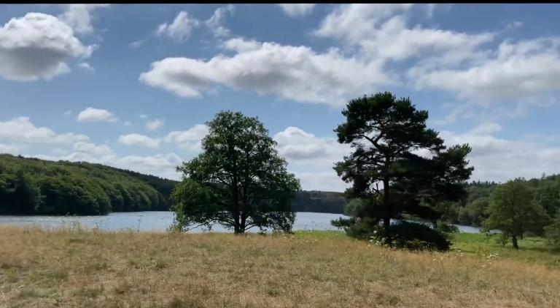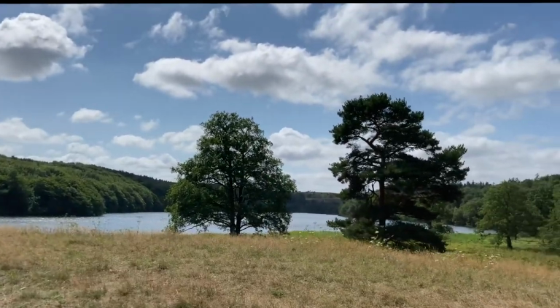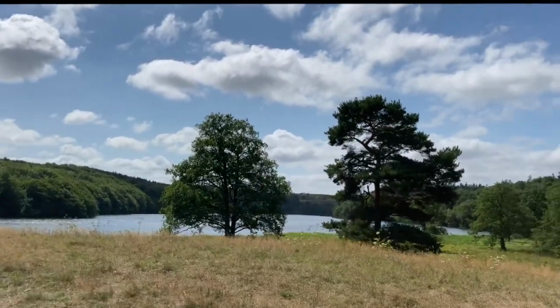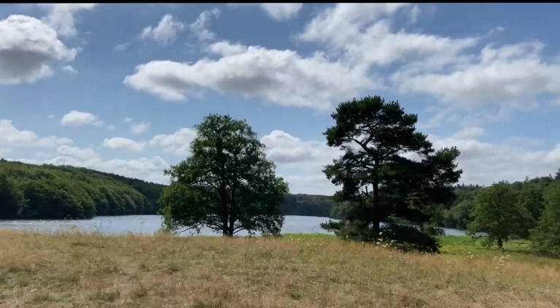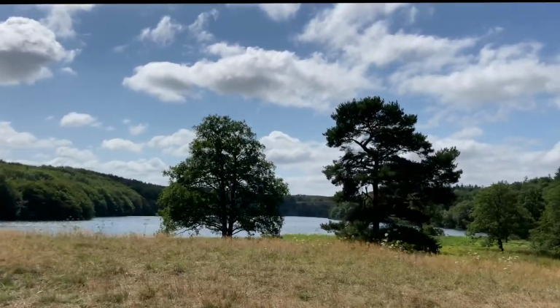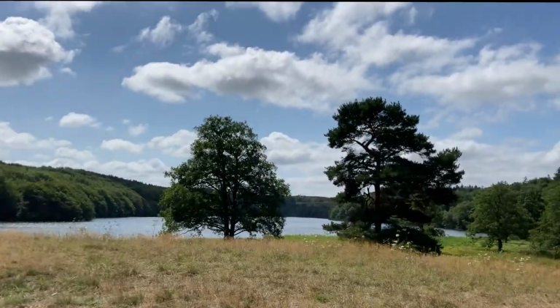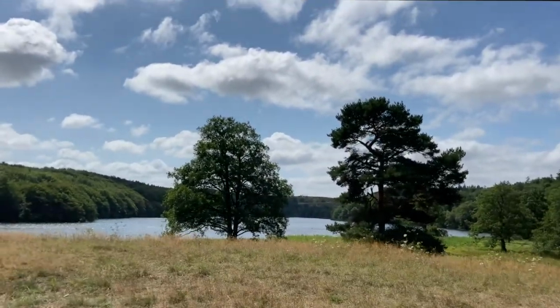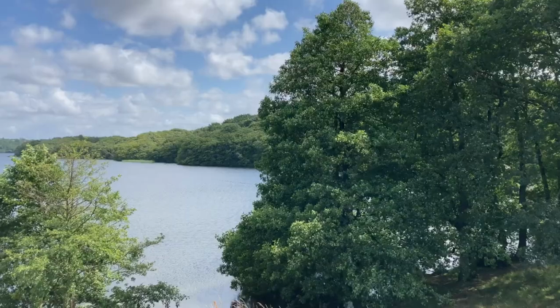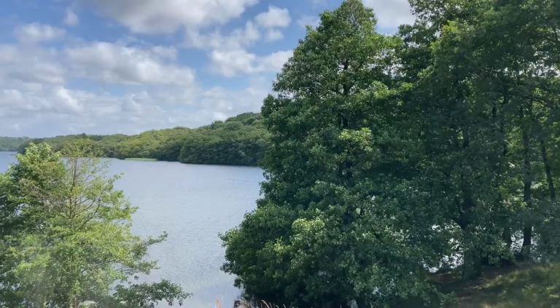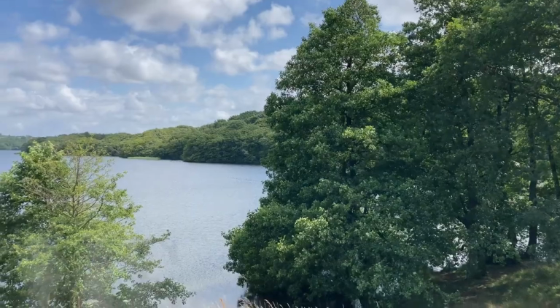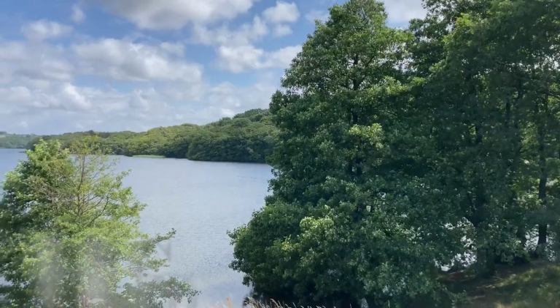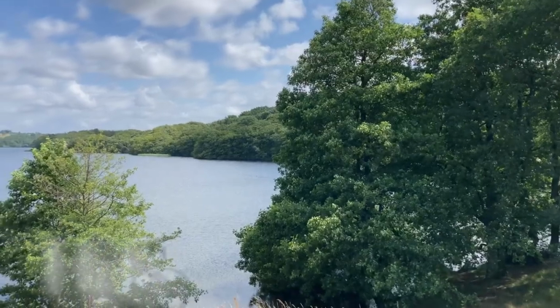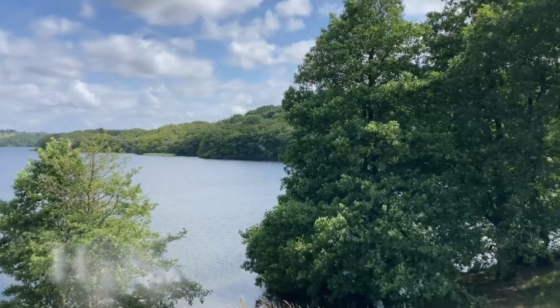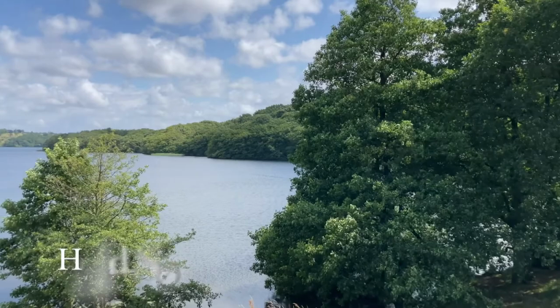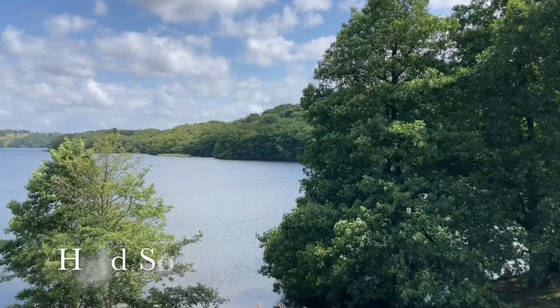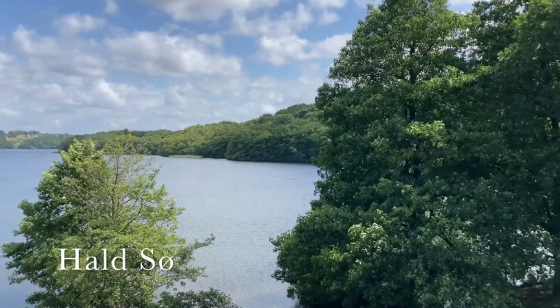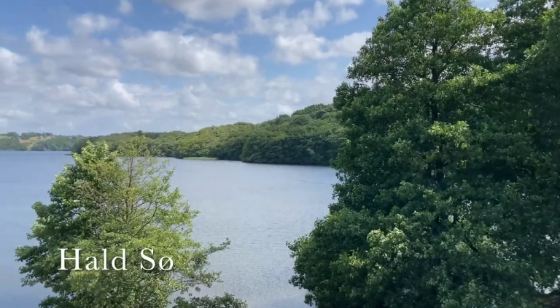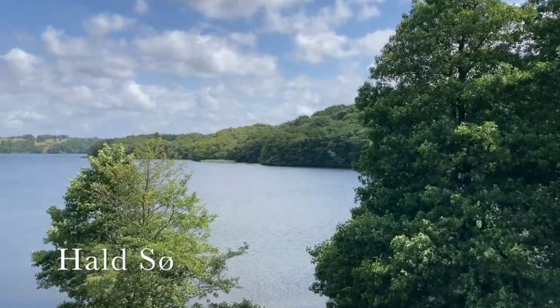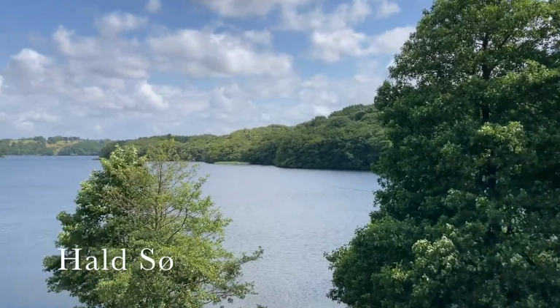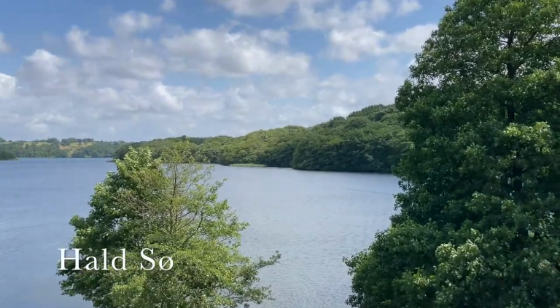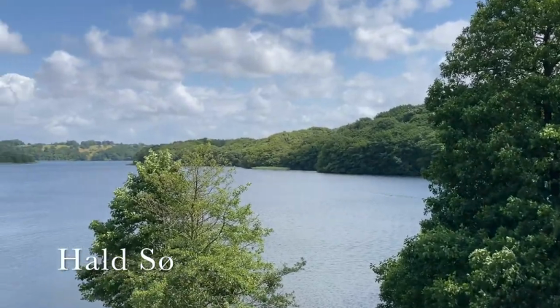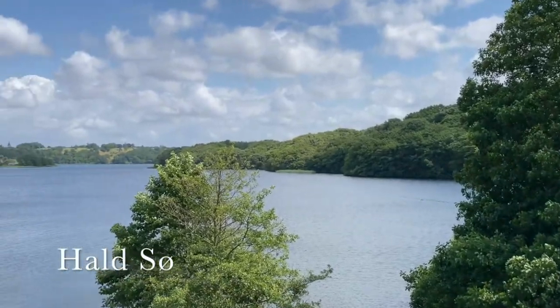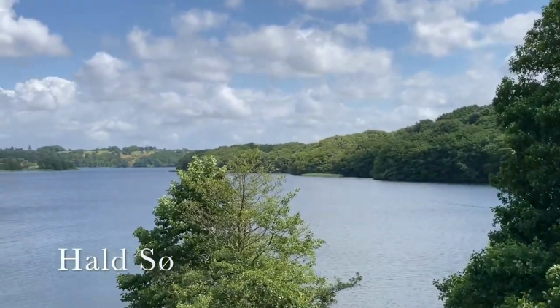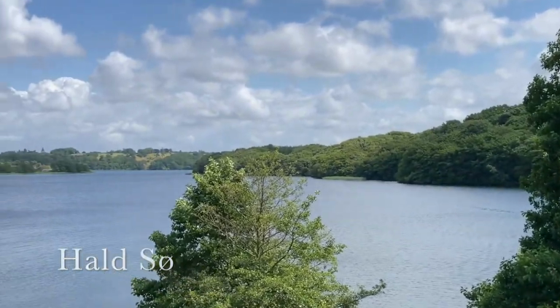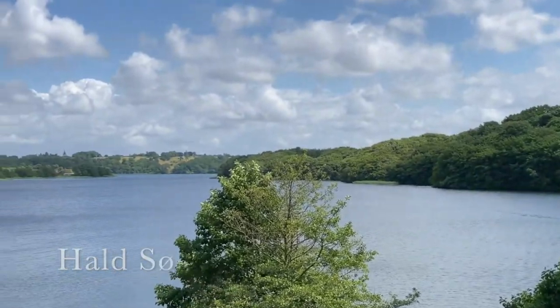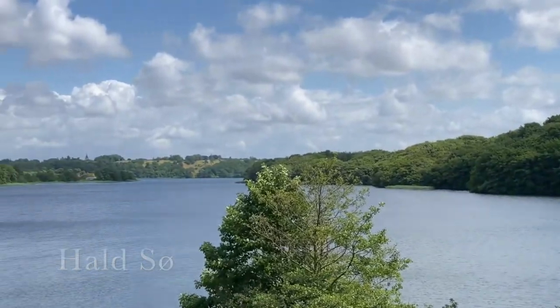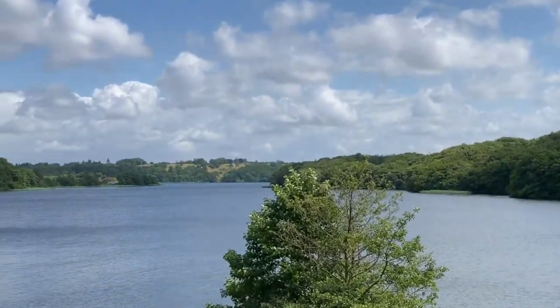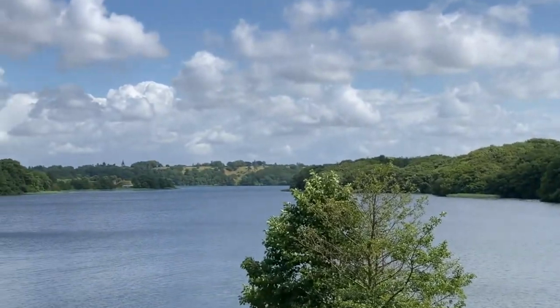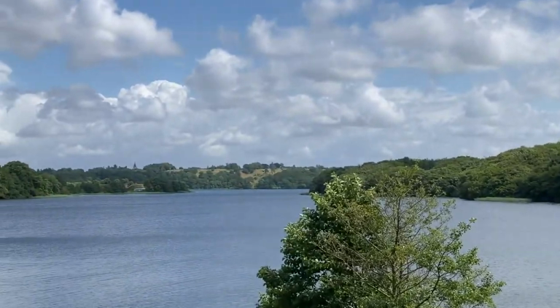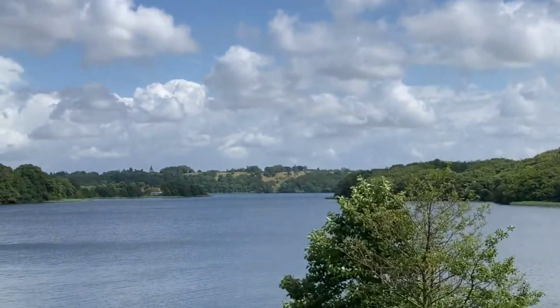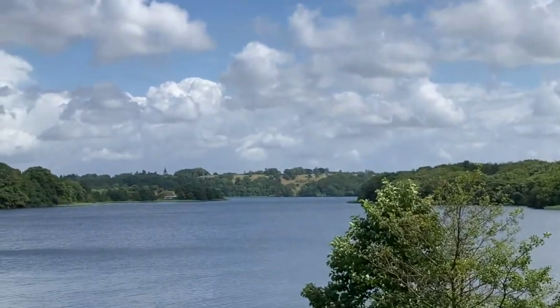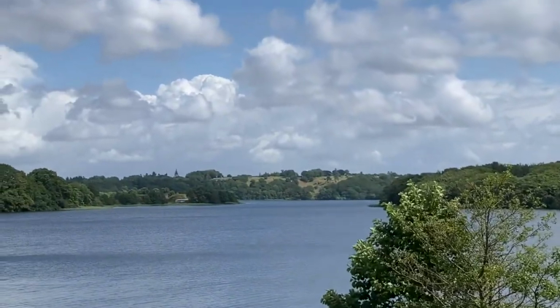And this is close by Hald Sø, or Hald Lake, with the ruin of an old castle on the far bank there.